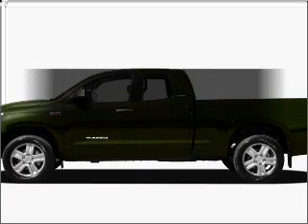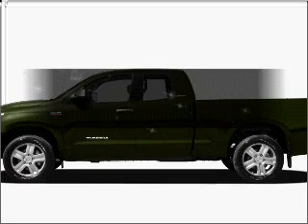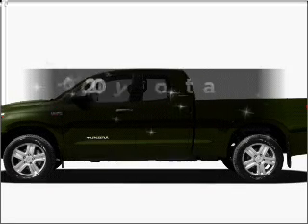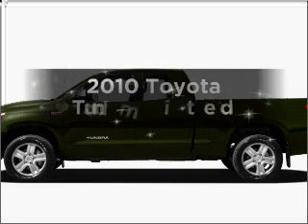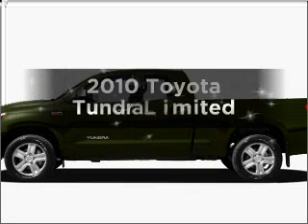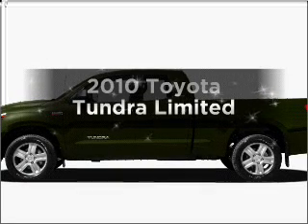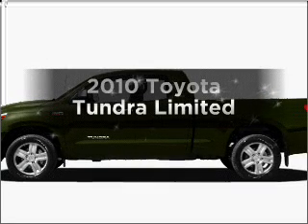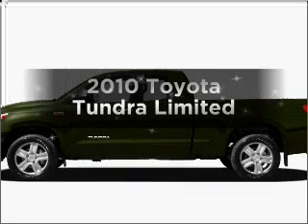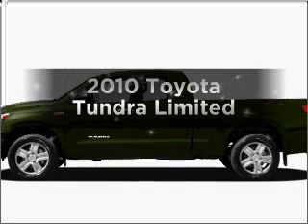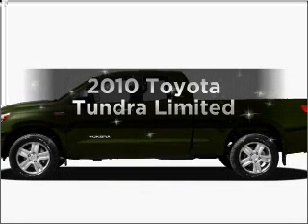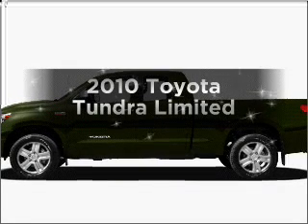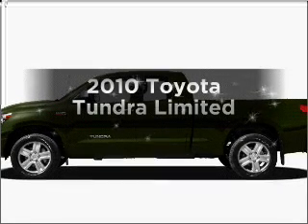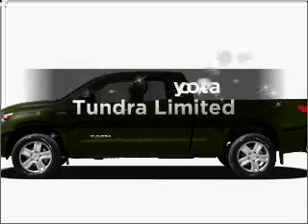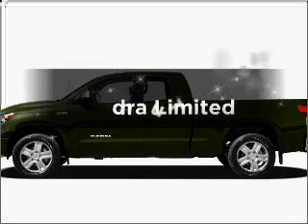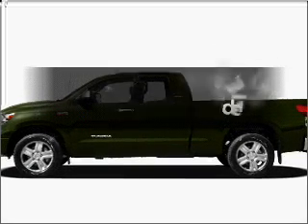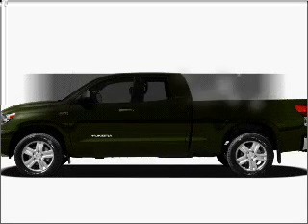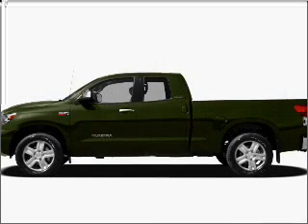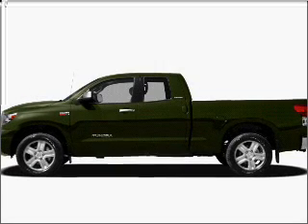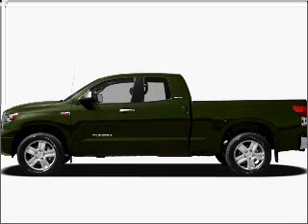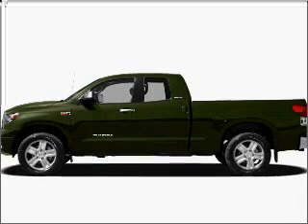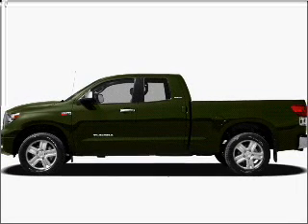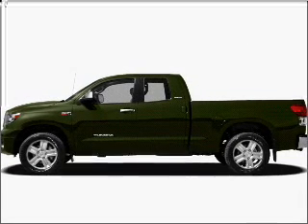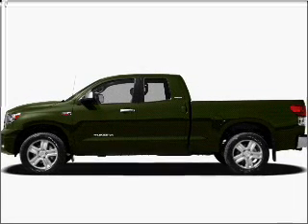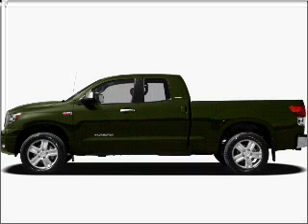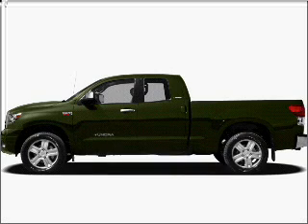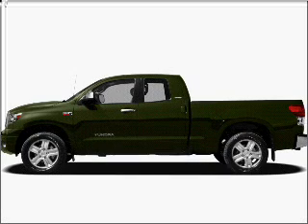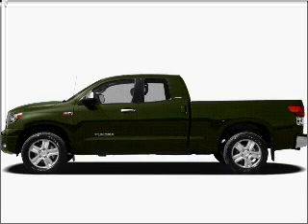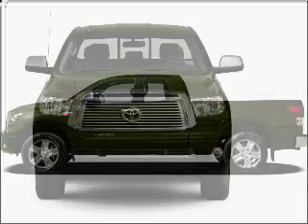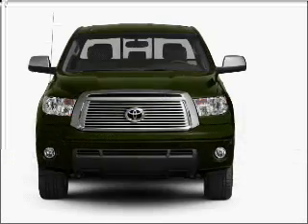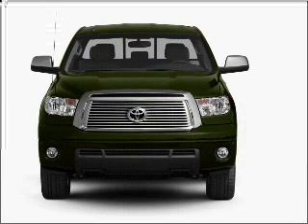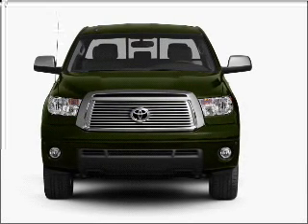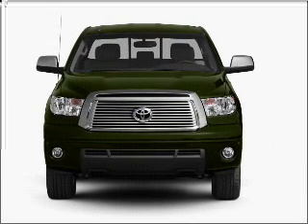Introducing the 2010 Toyota Tundra. Find everything you want in a ride under one roof with this vehicle.